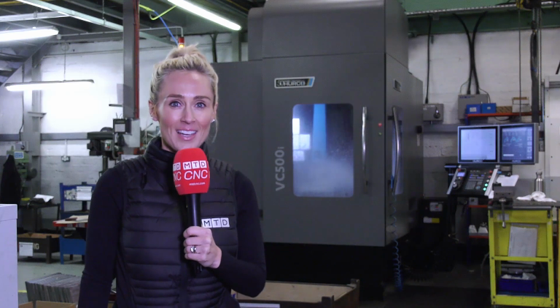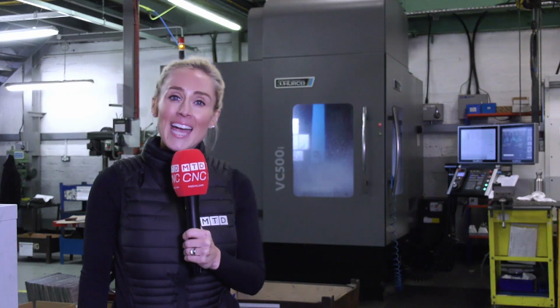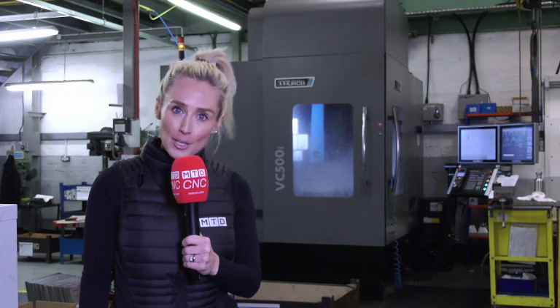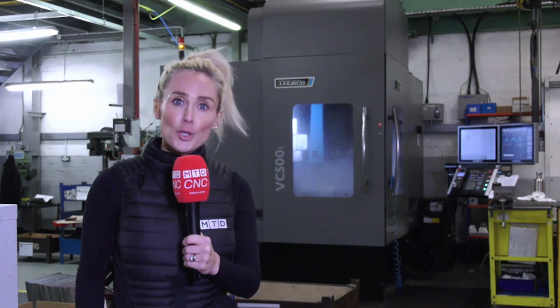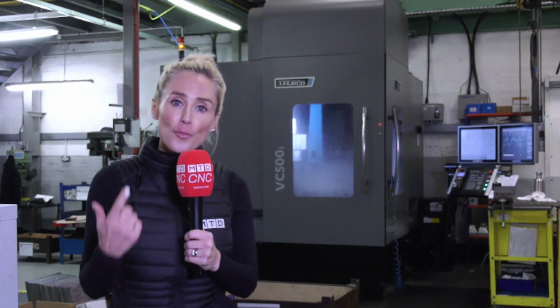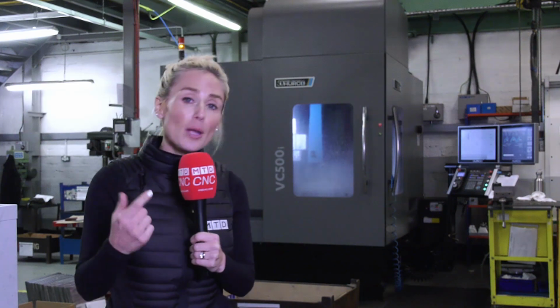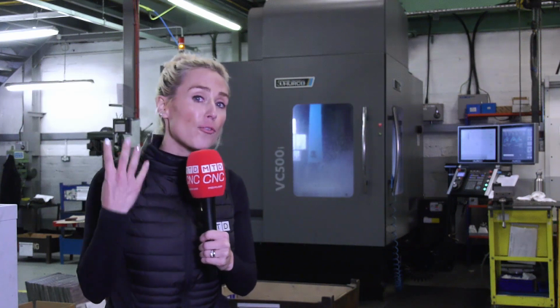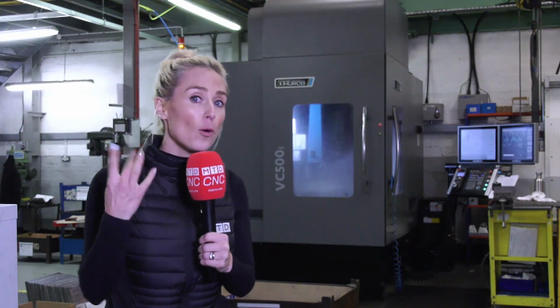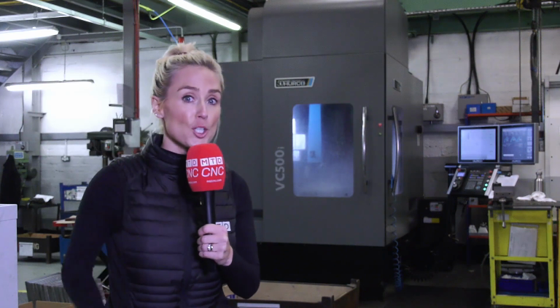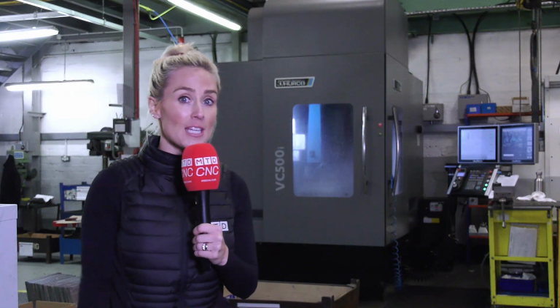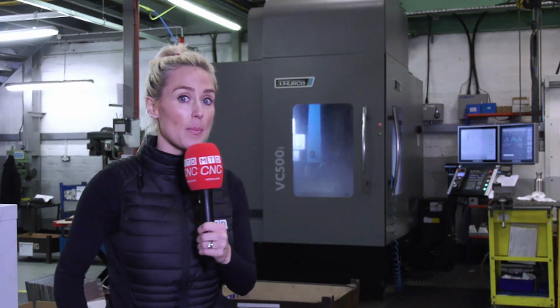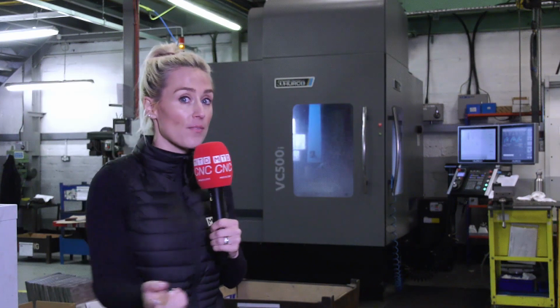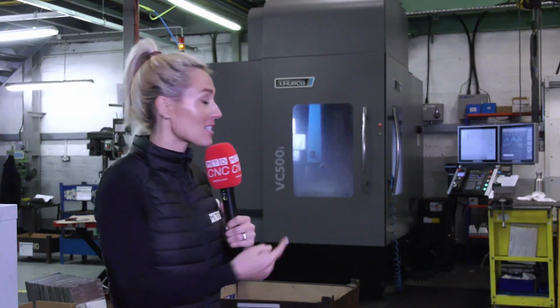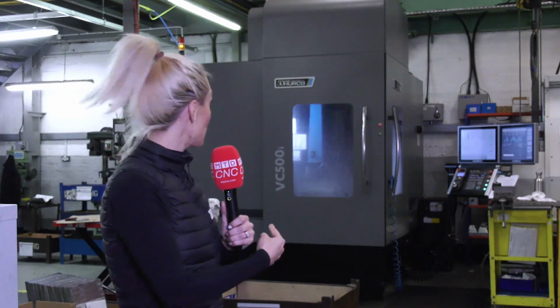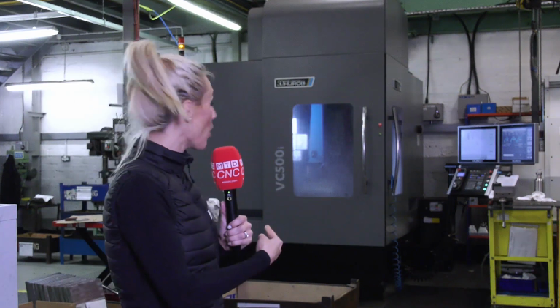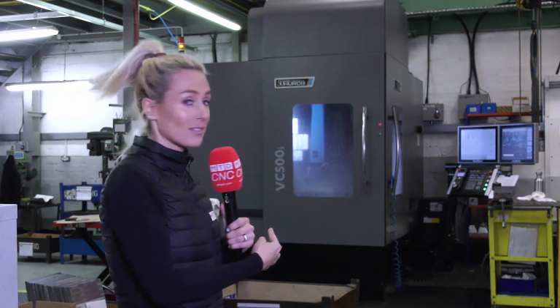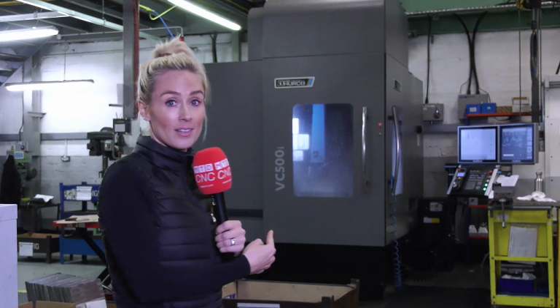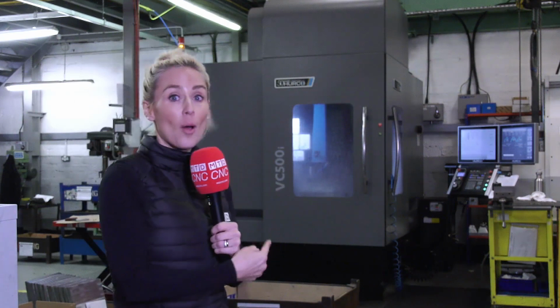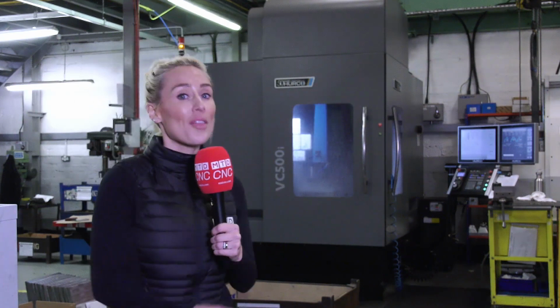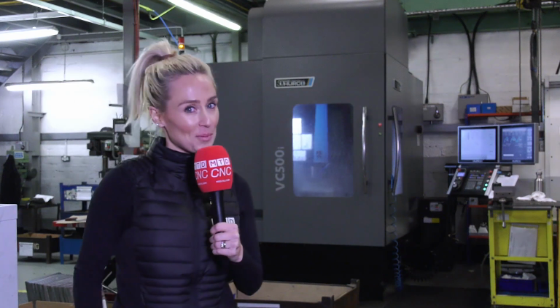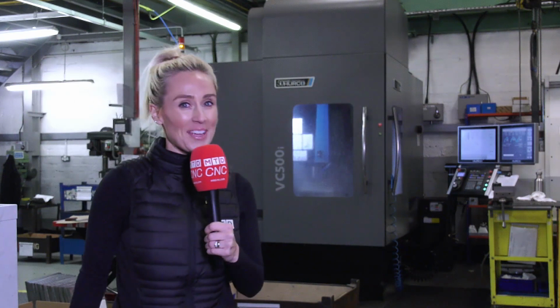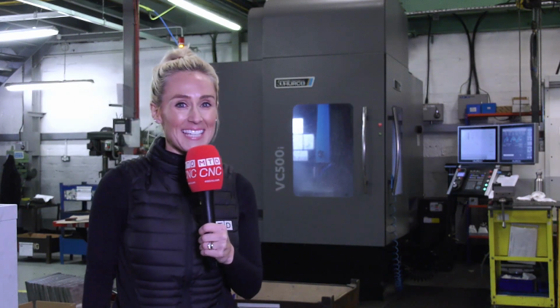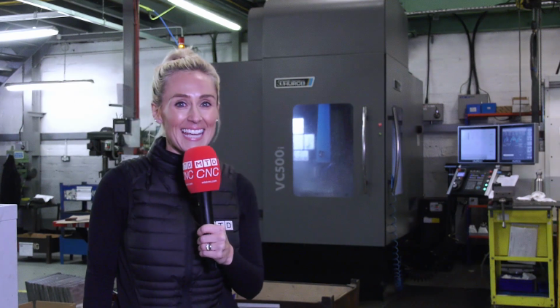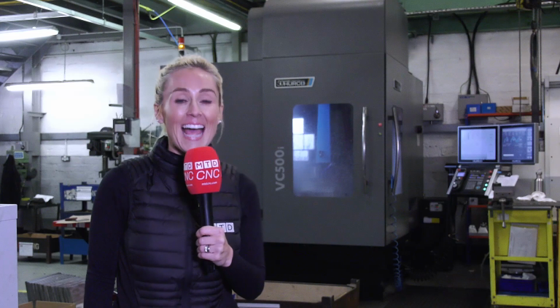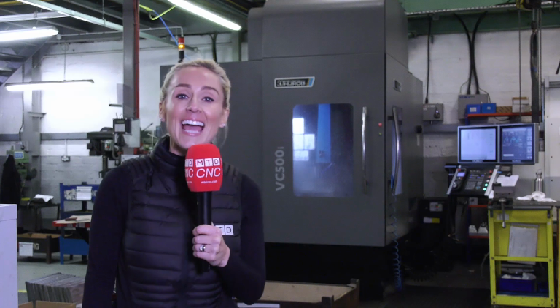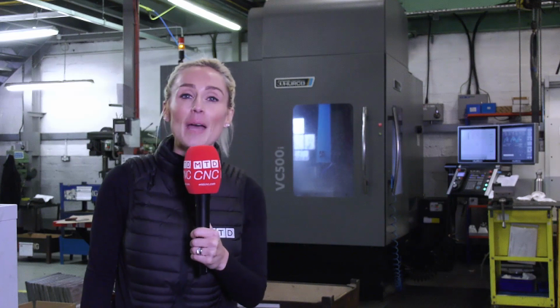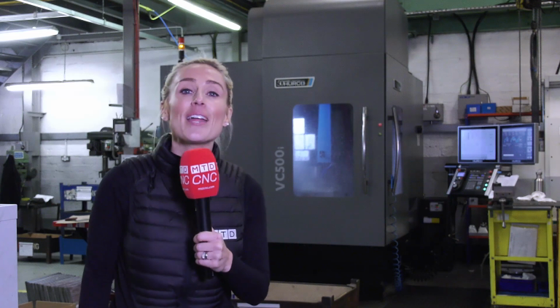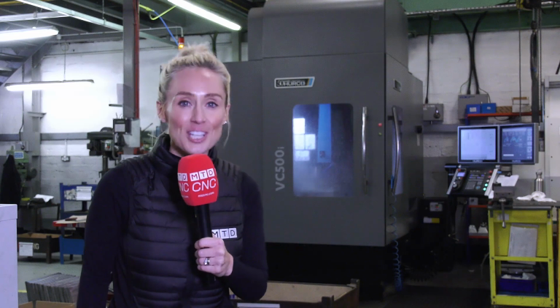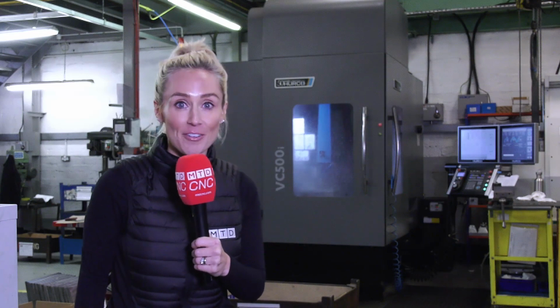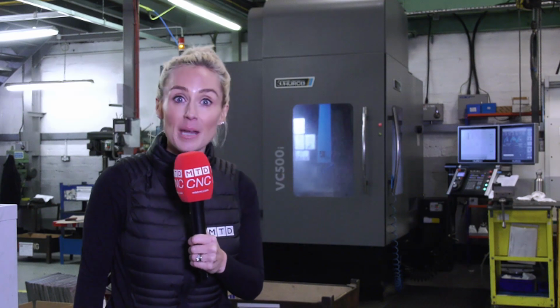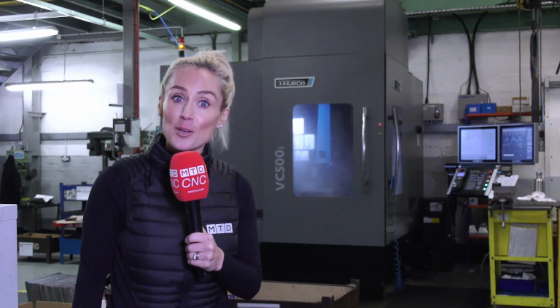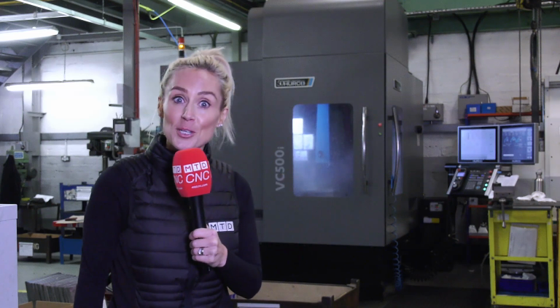Can you free up four machines by investing in one? Well, that's what they did here at KM Engineering in Bristol.